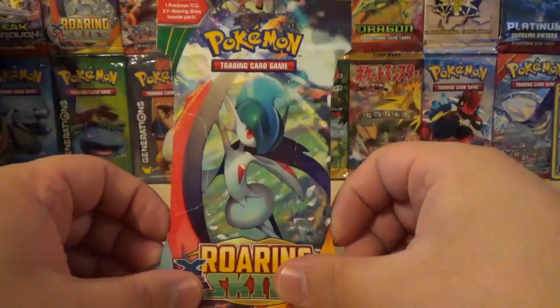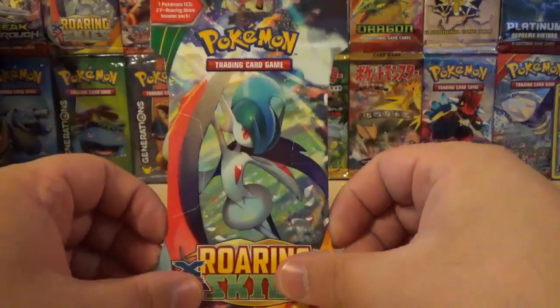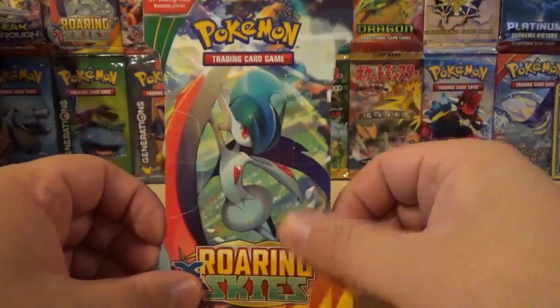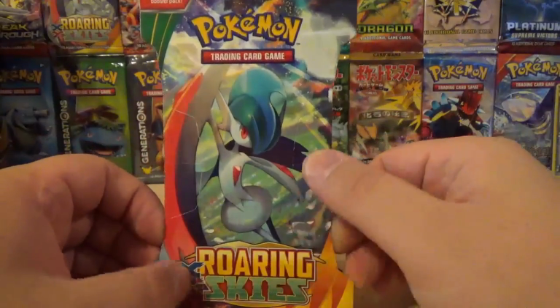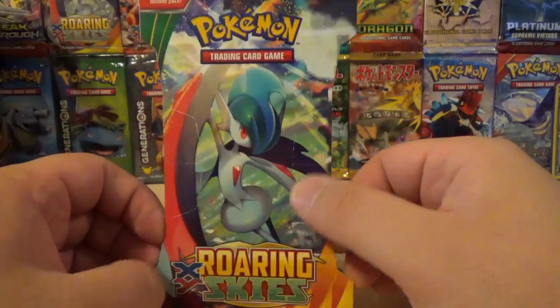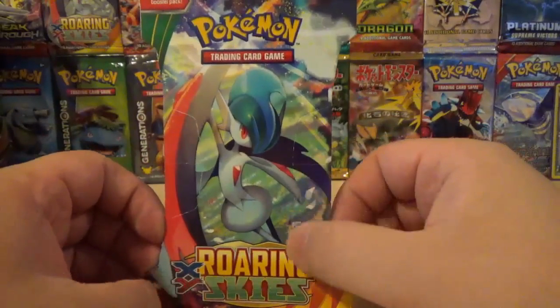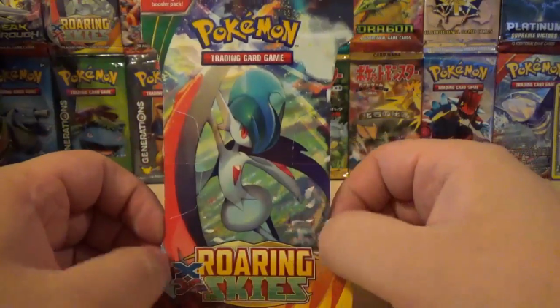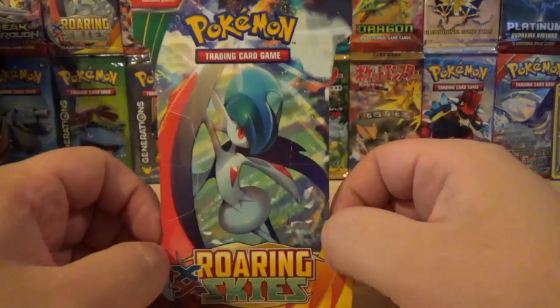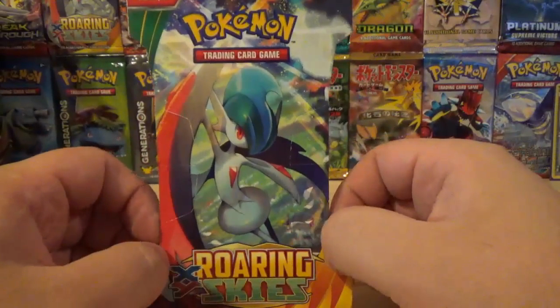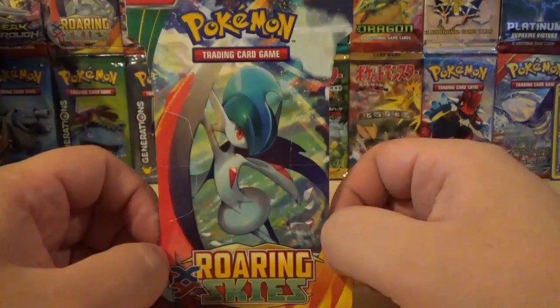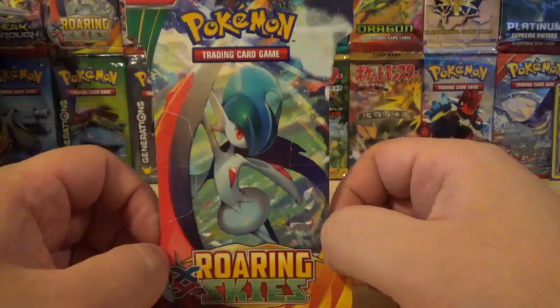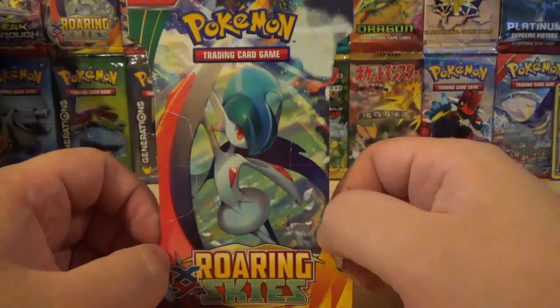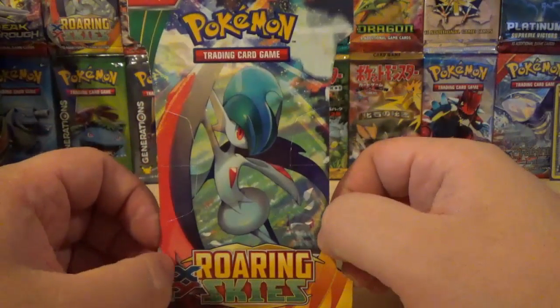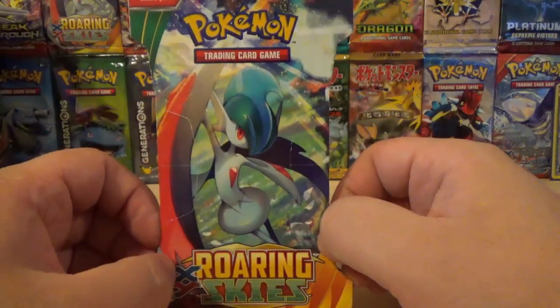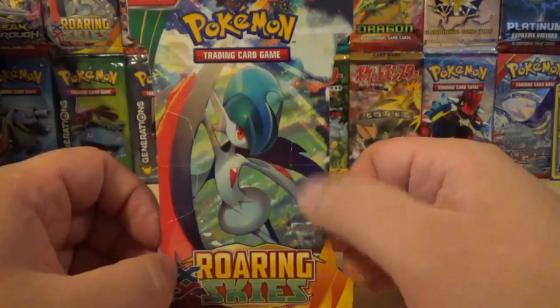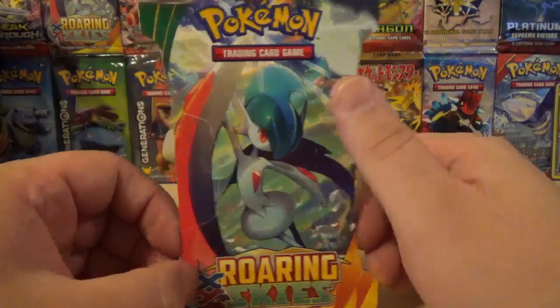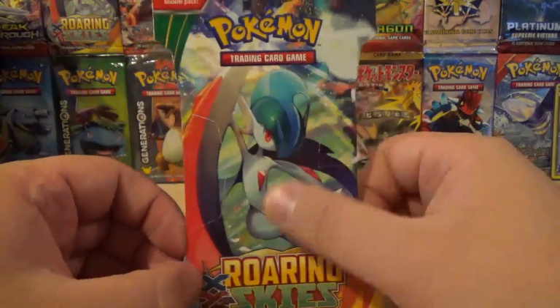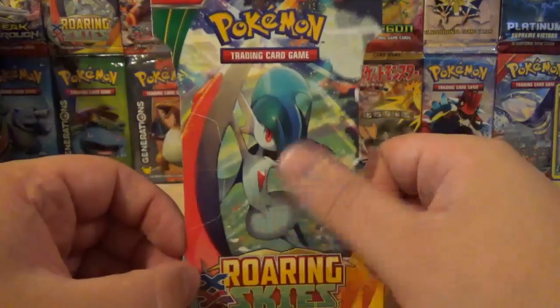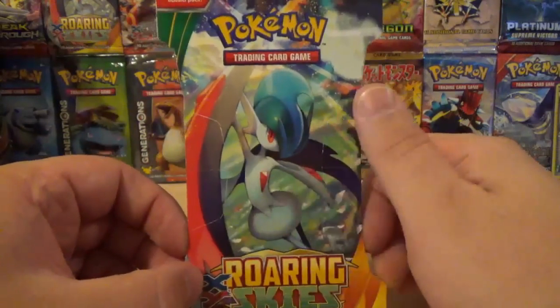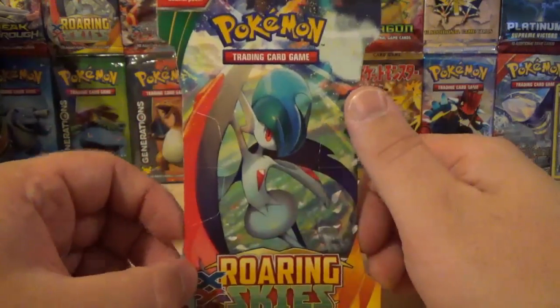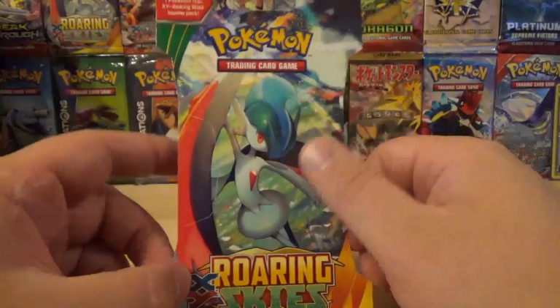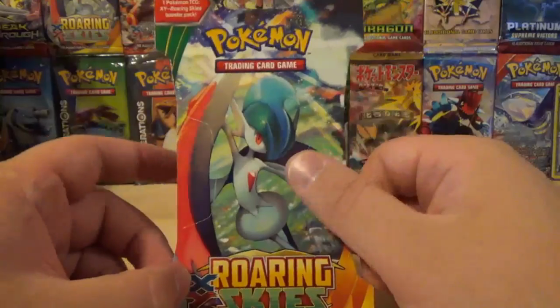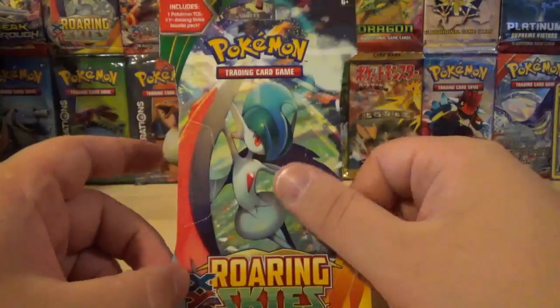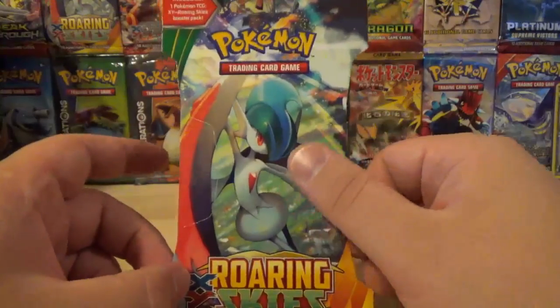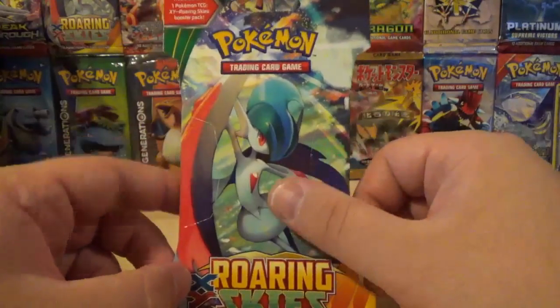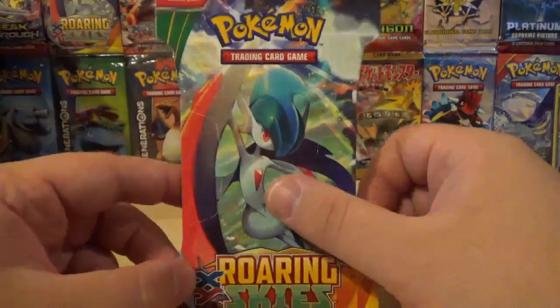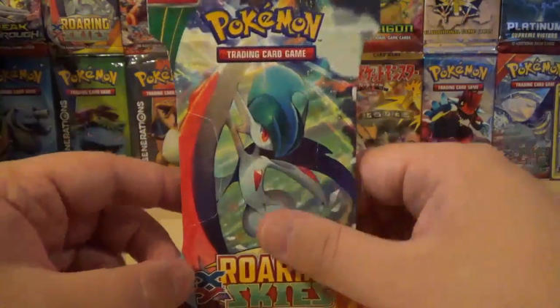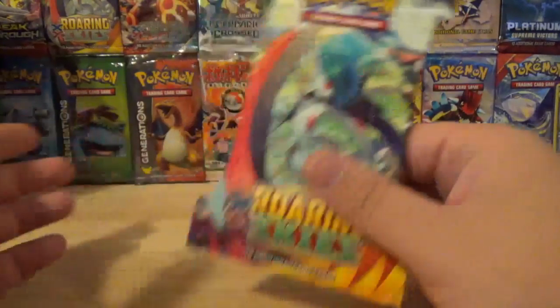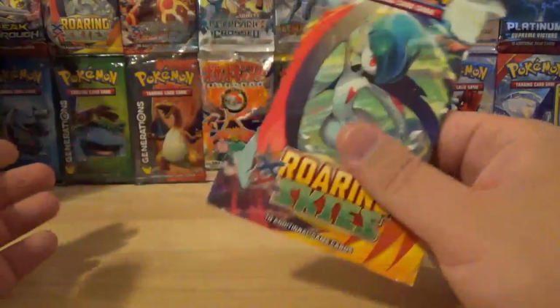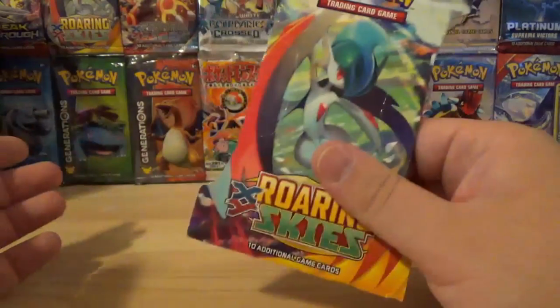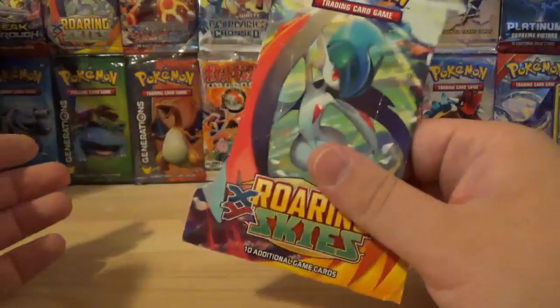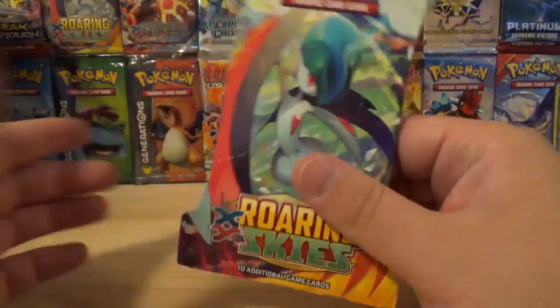Today I've got a pack of X and Y Roaring Skies with maybe Galate on the front. Can we pull a Shaman? Can we pull something shiny?